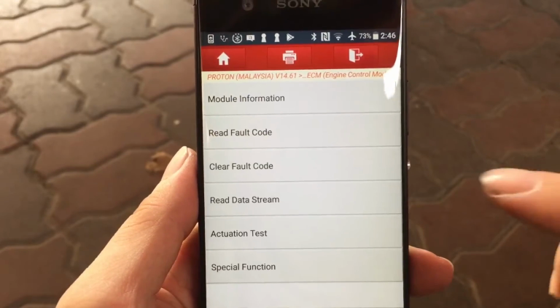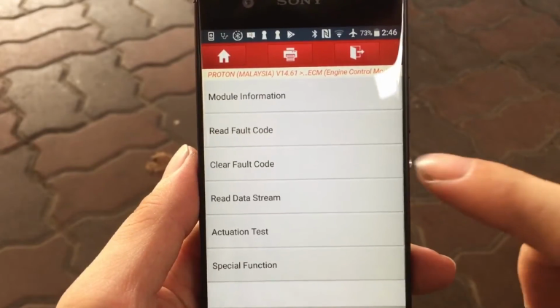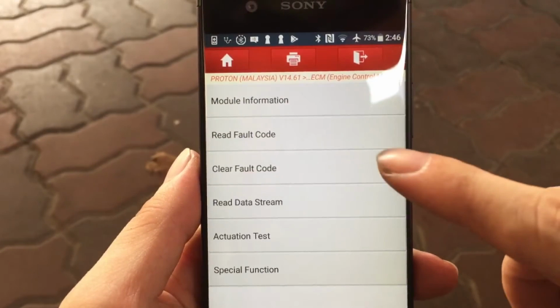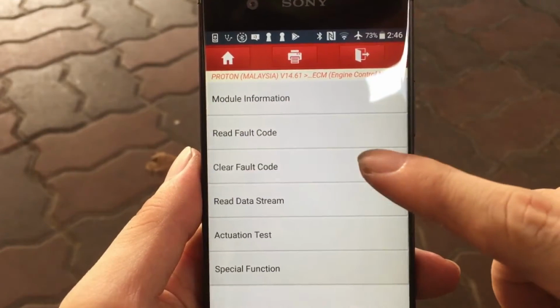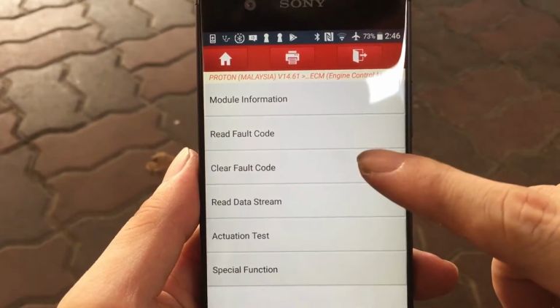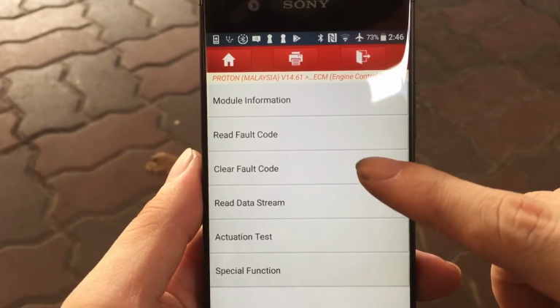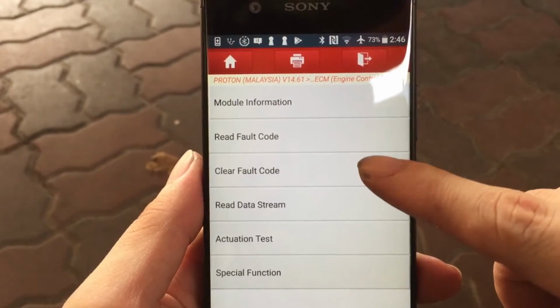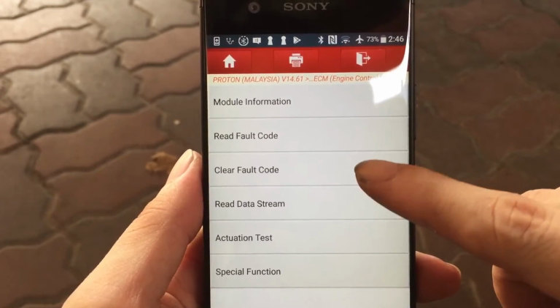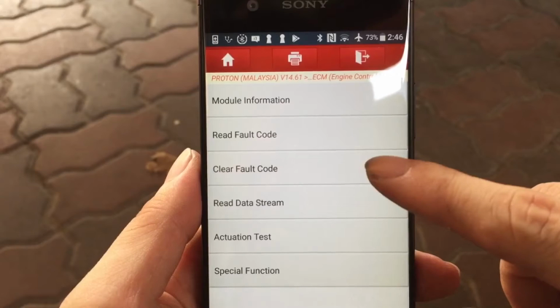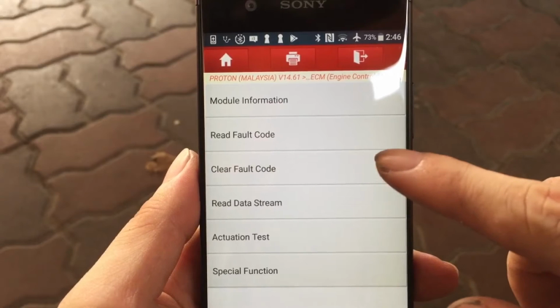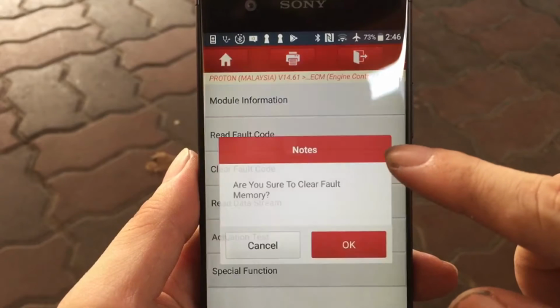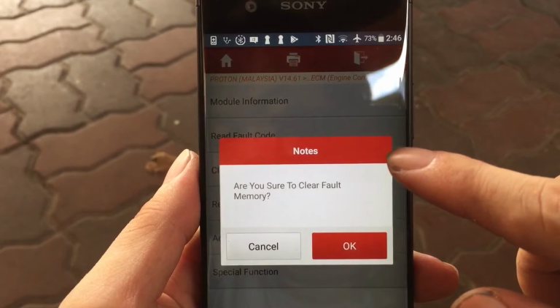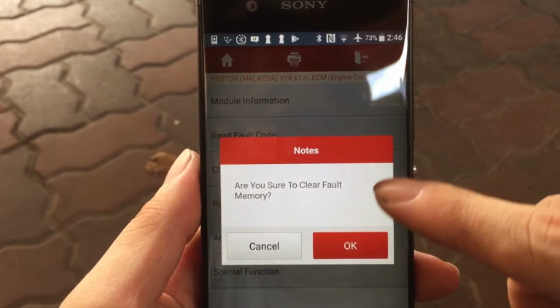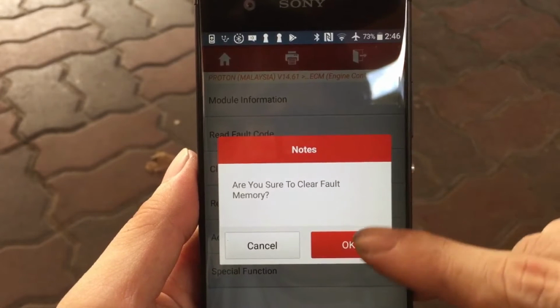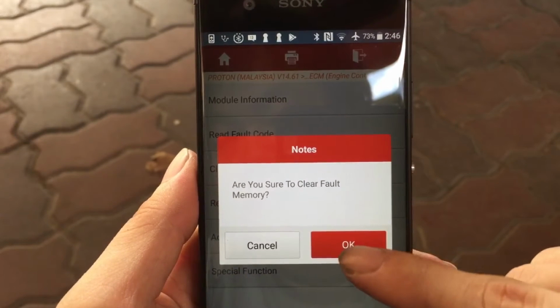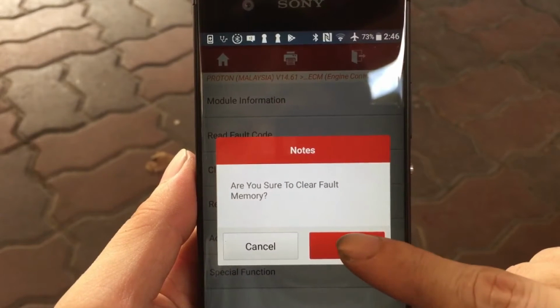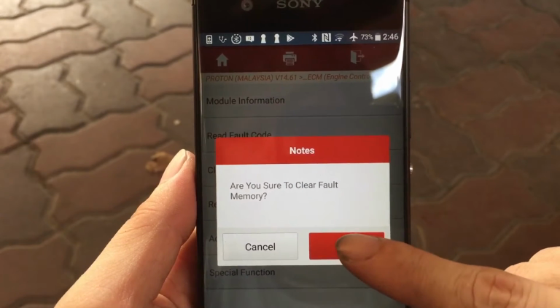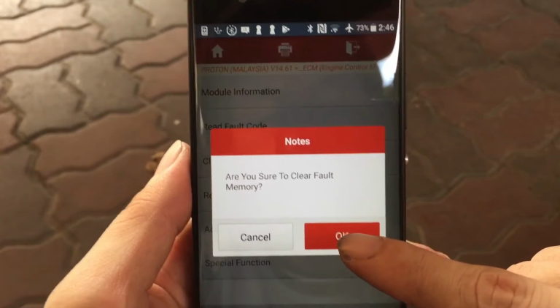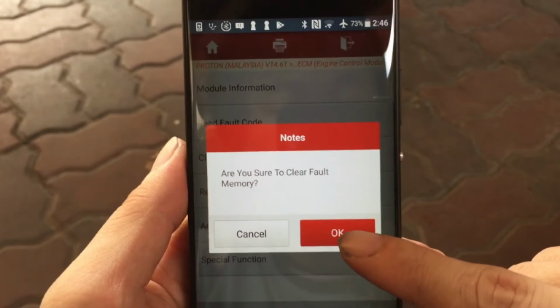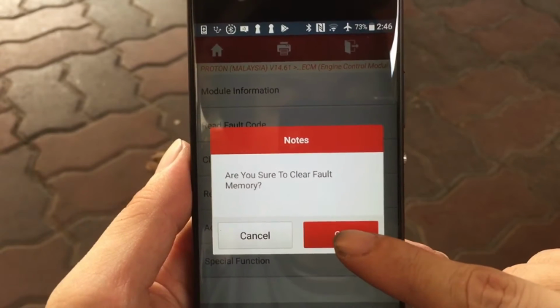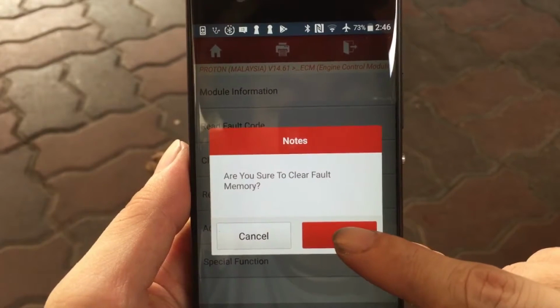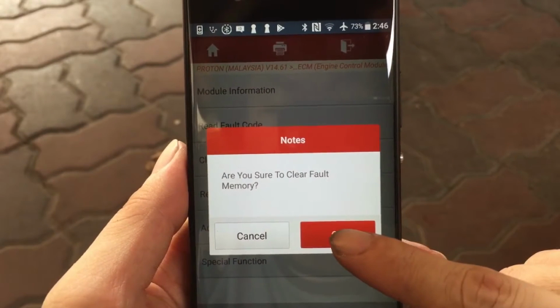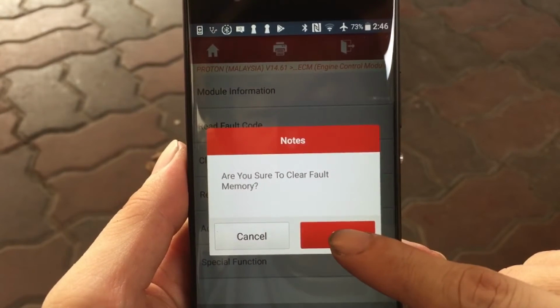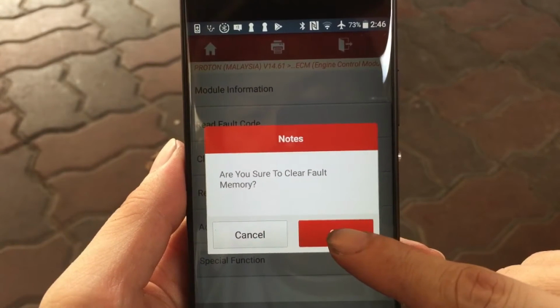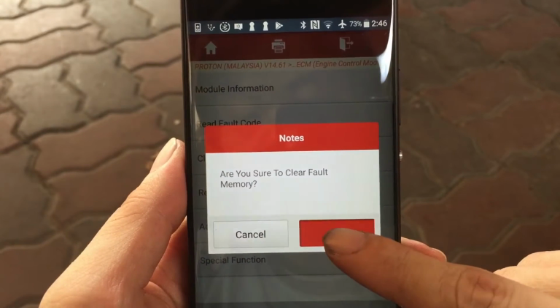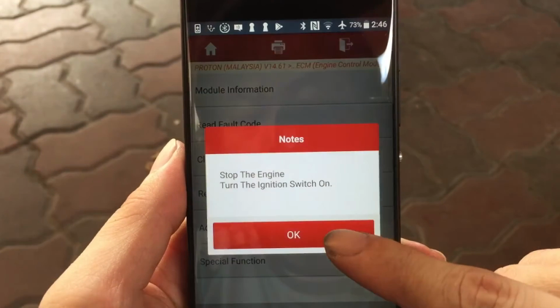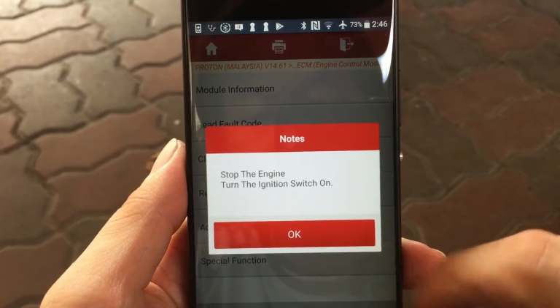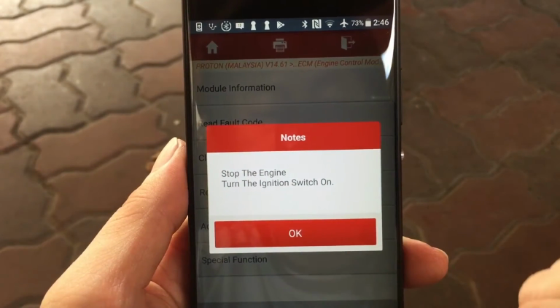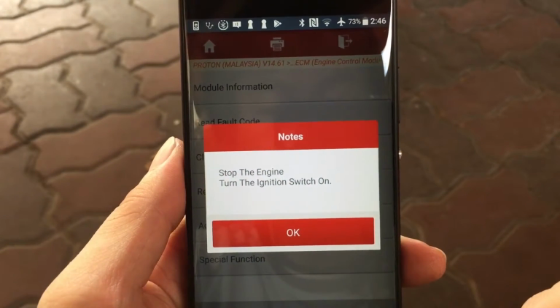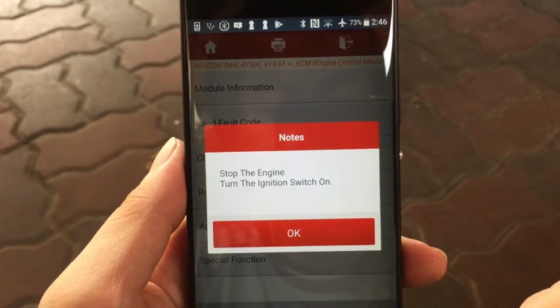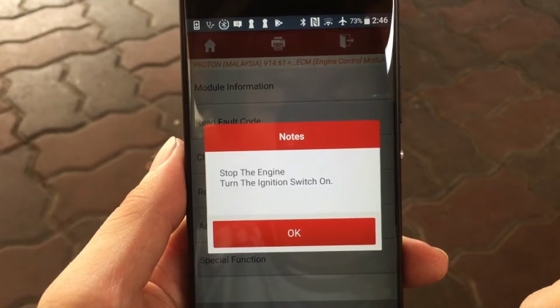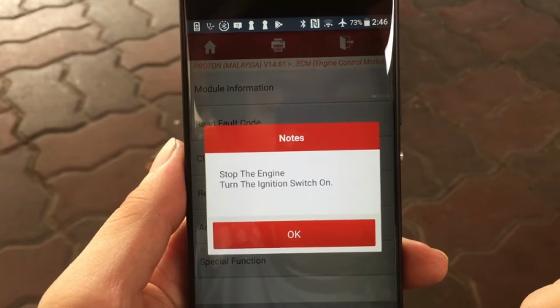This step is done only once the repair is completed, to clear the trouble code and remove the check engine light.